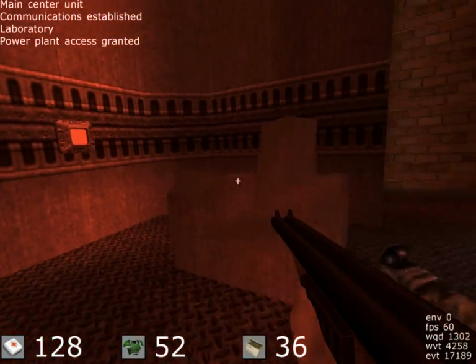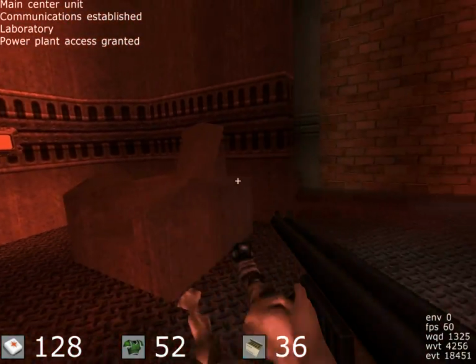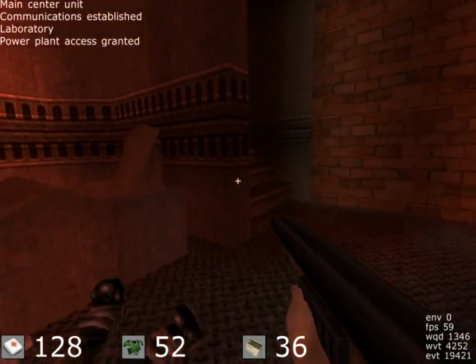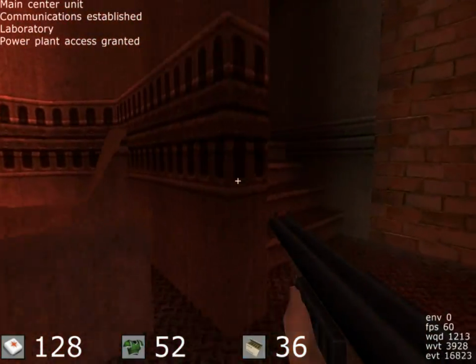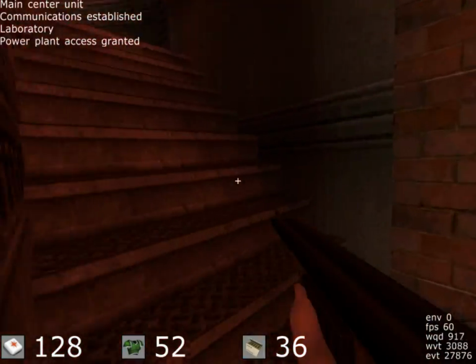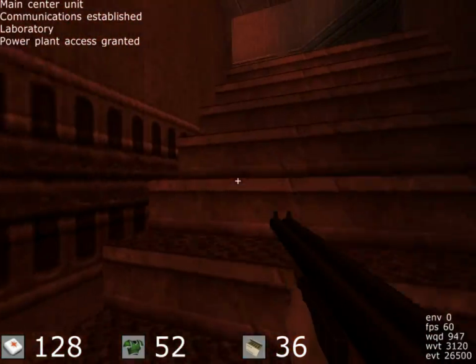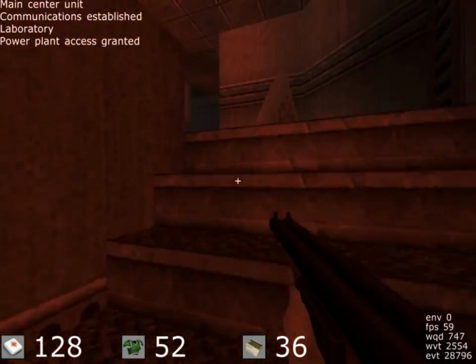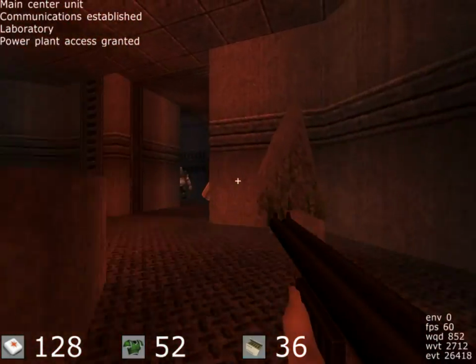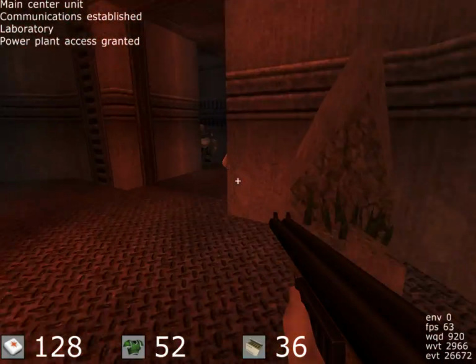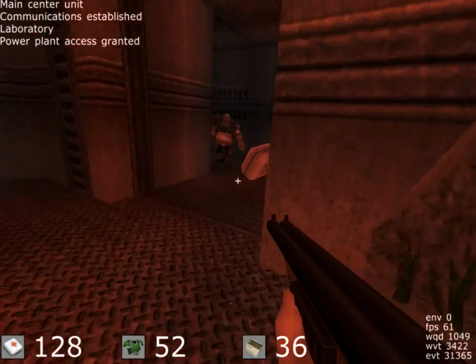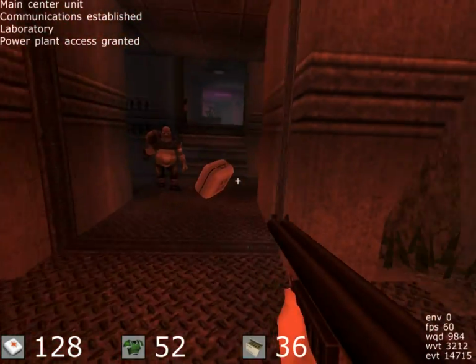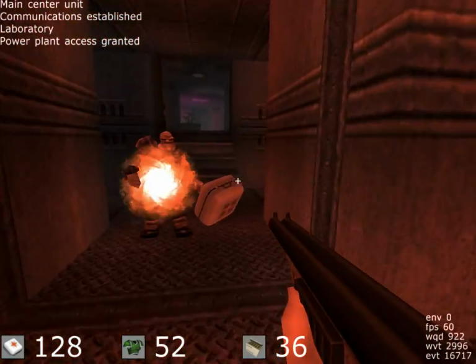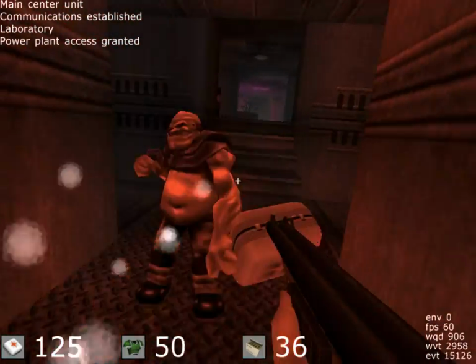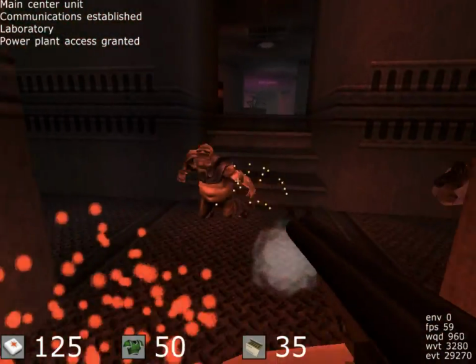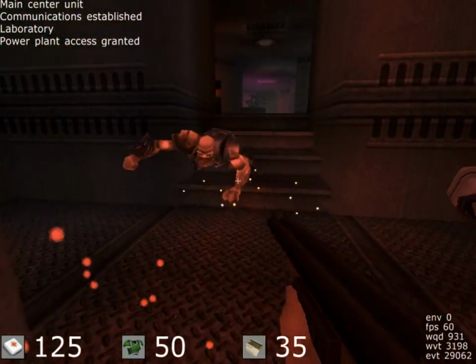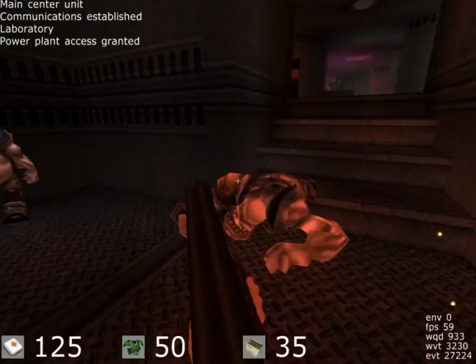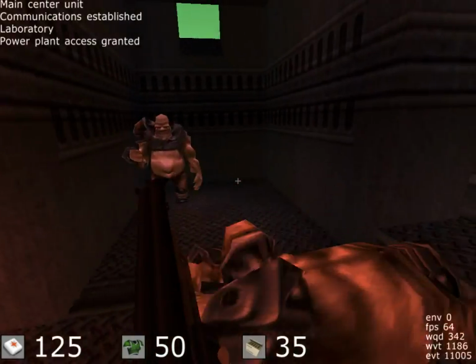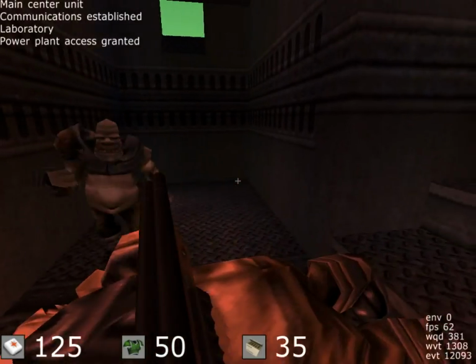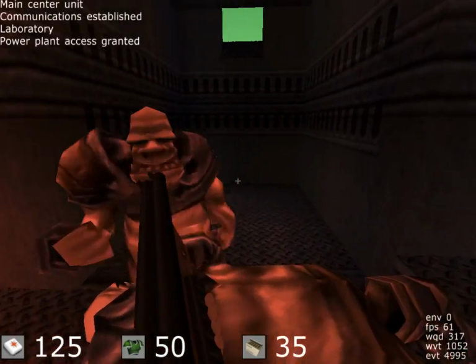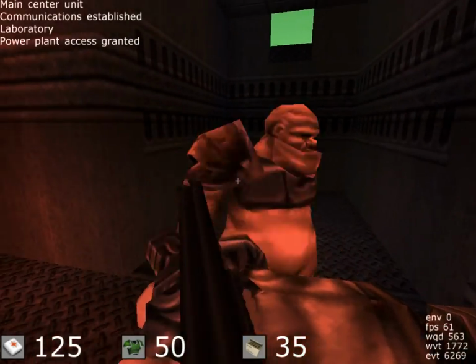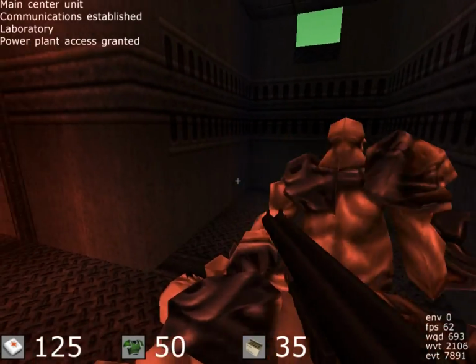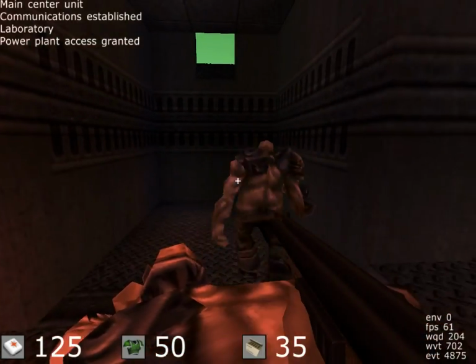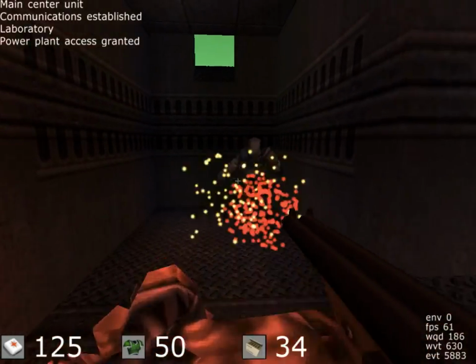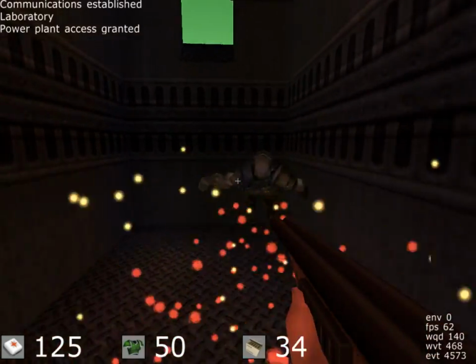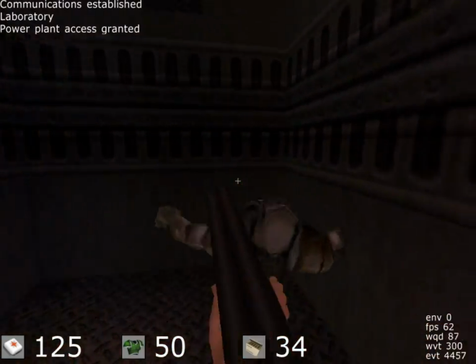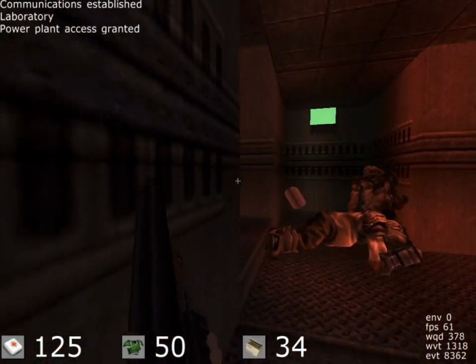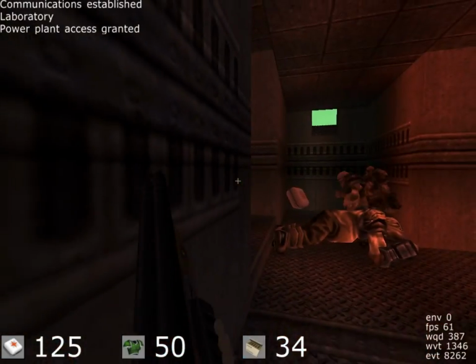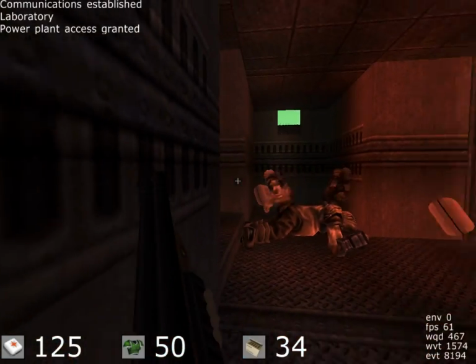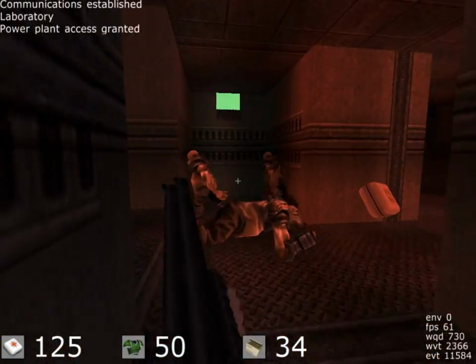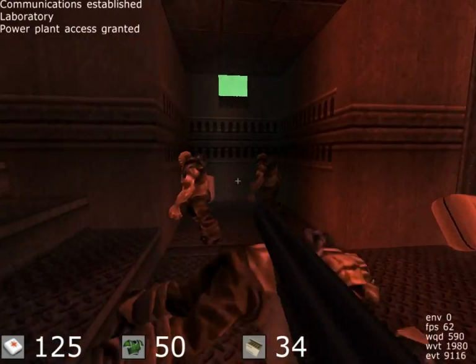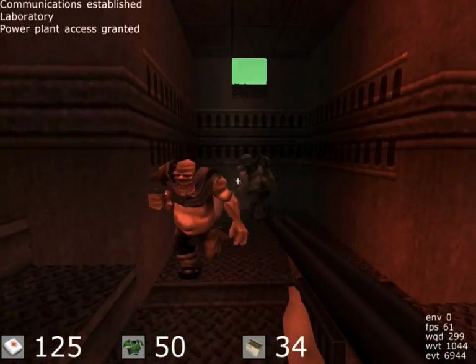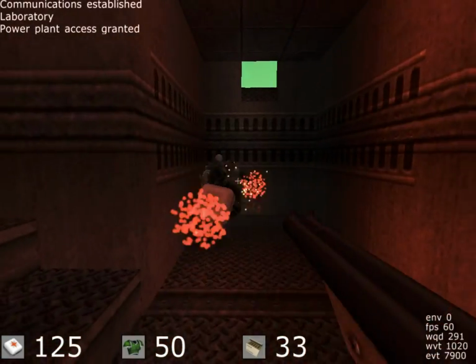First of all, access to the power plant station. There should be an override switch back in the plantation room. Over.